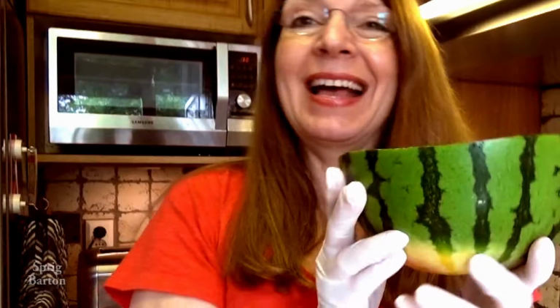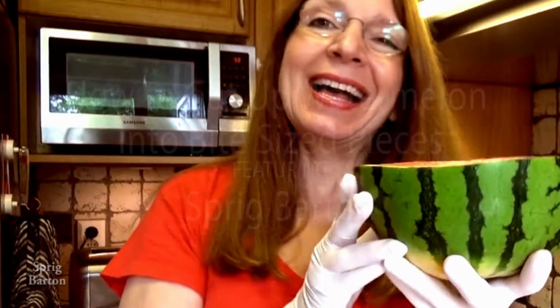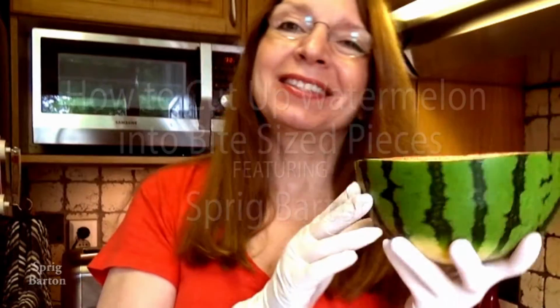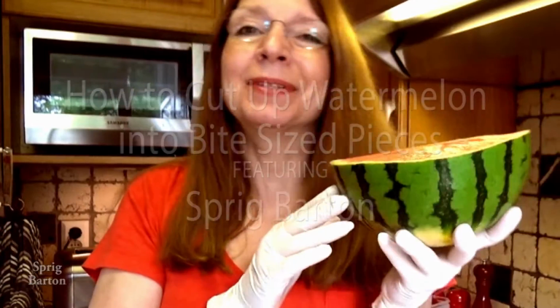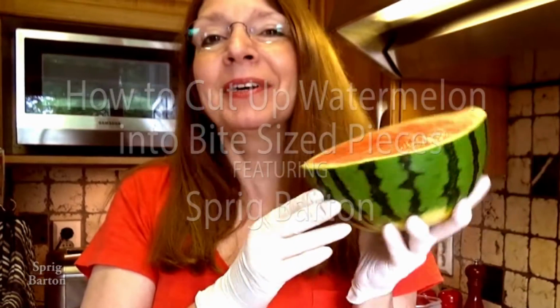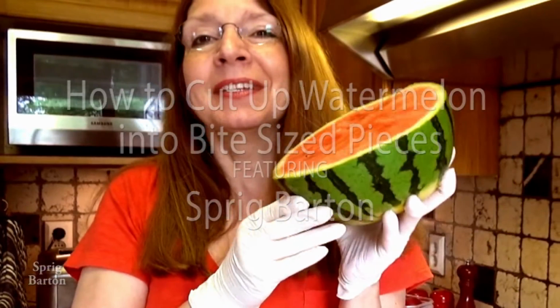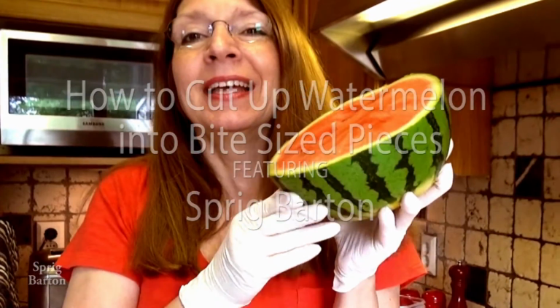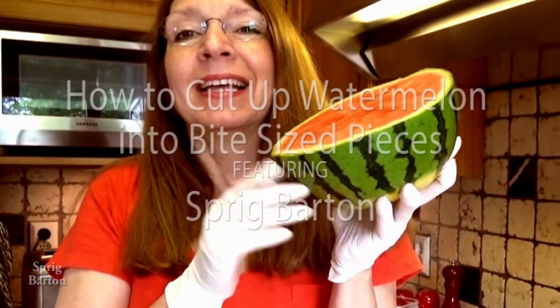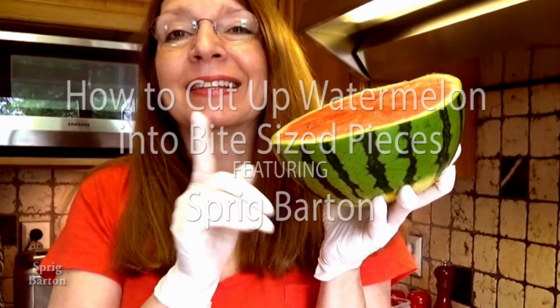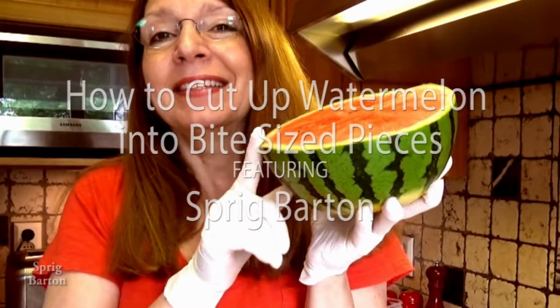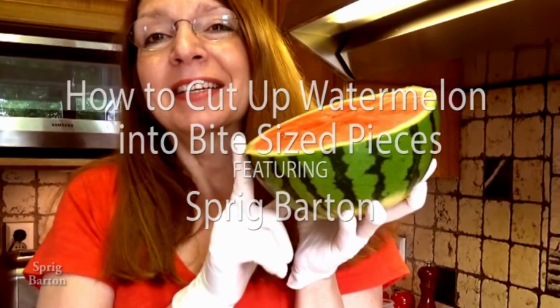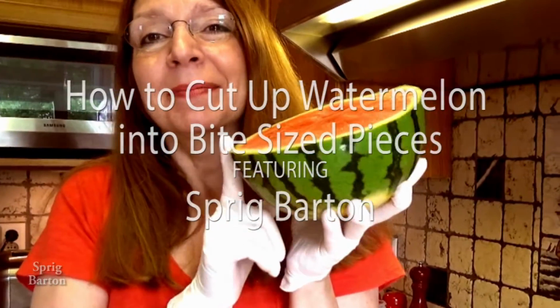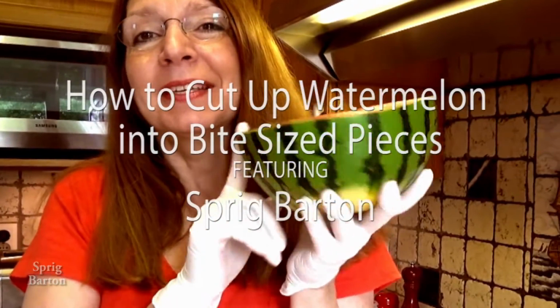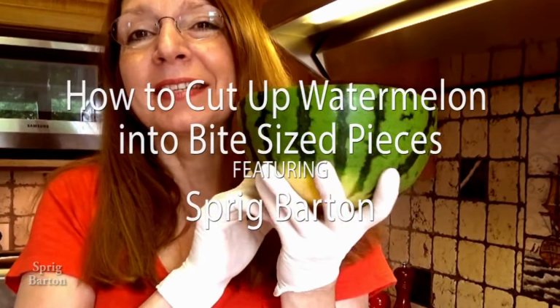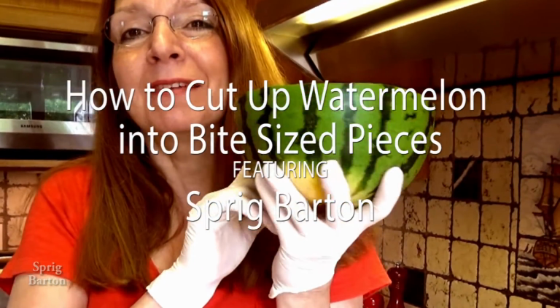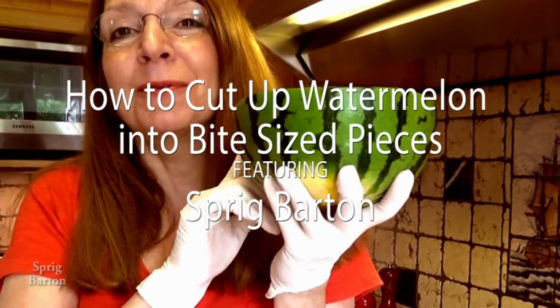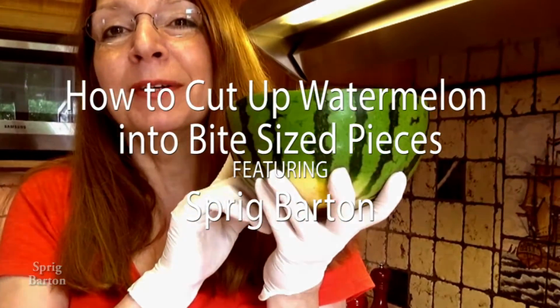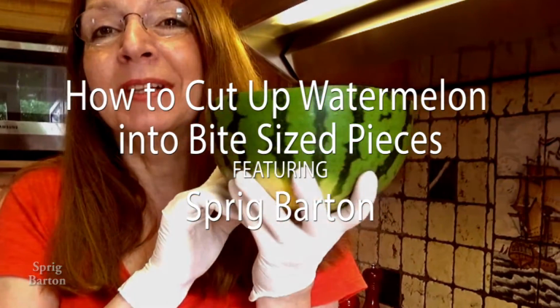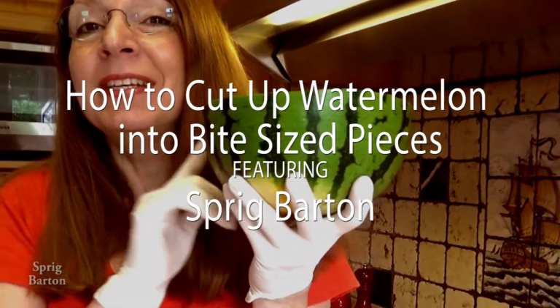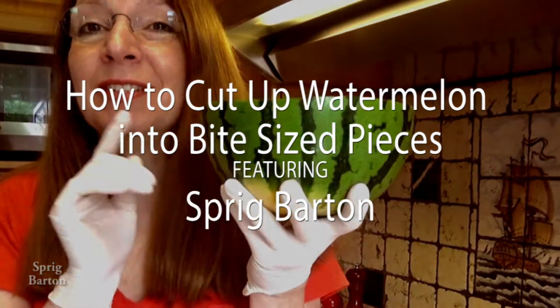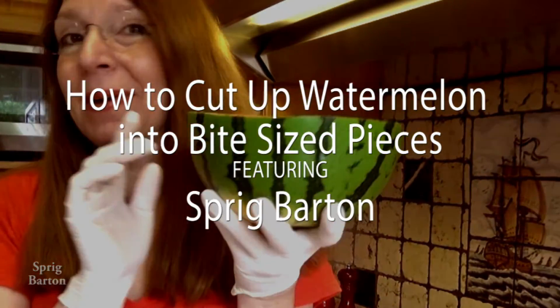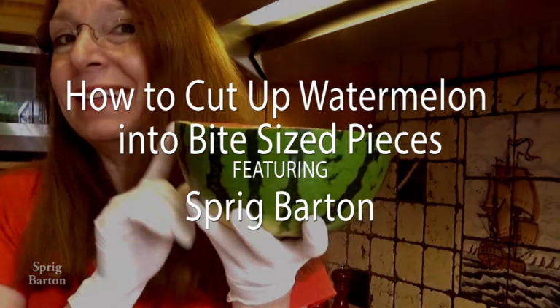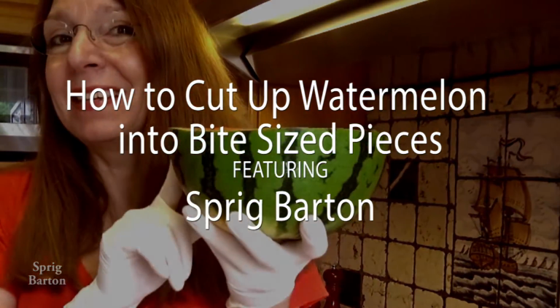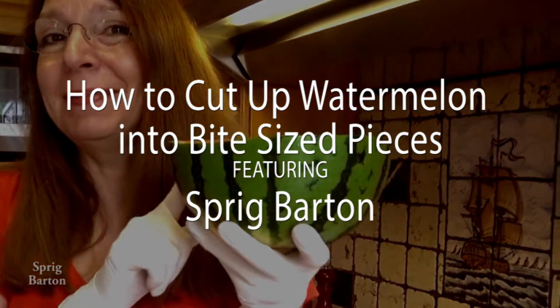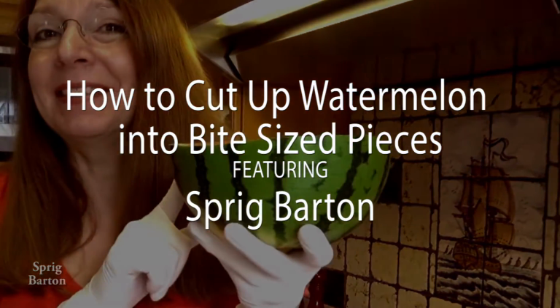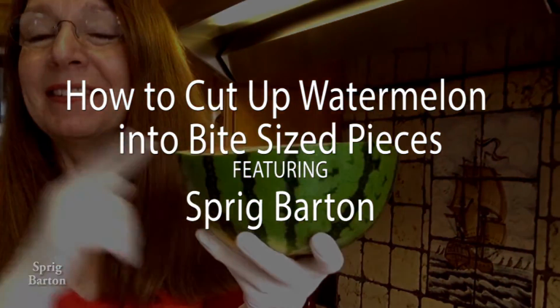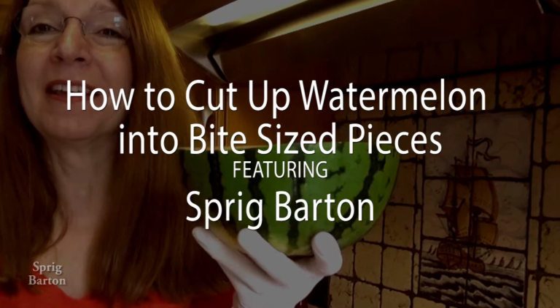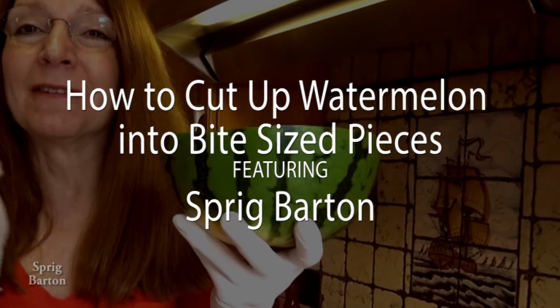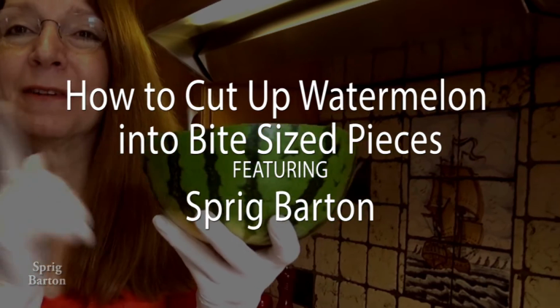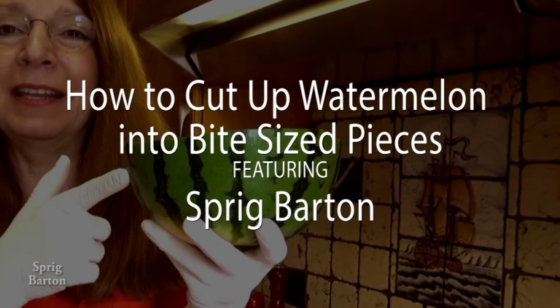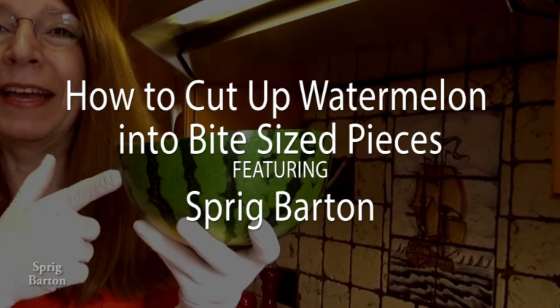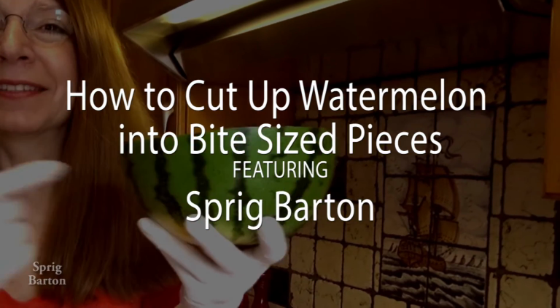Hi, it's Fig Barton. Let's cut up this half a watermelon into bite-sized pieces, really fast.